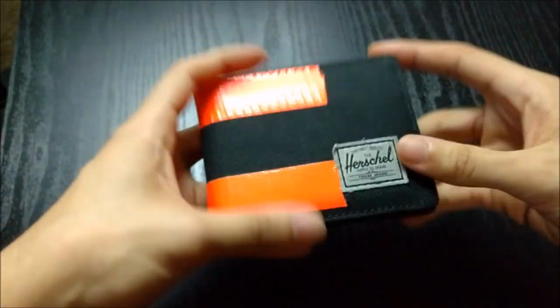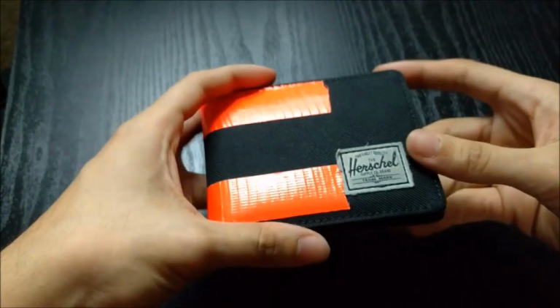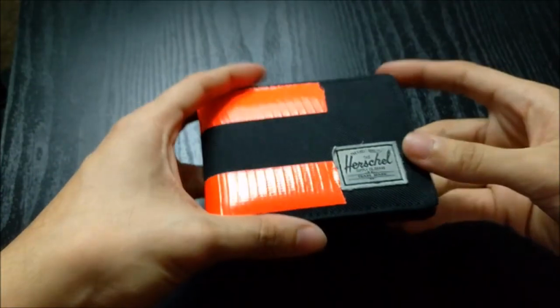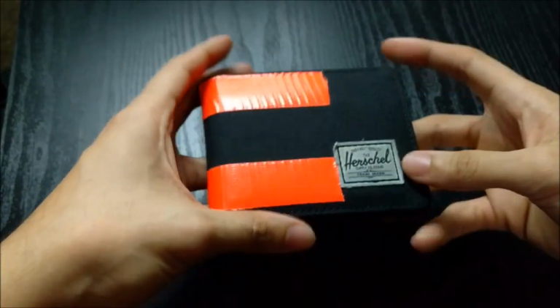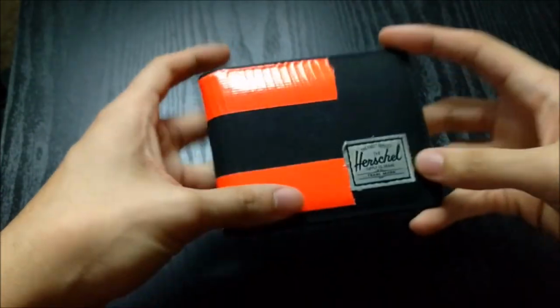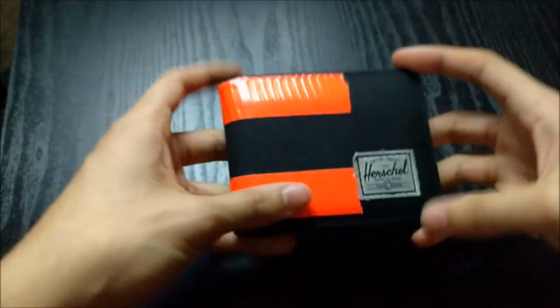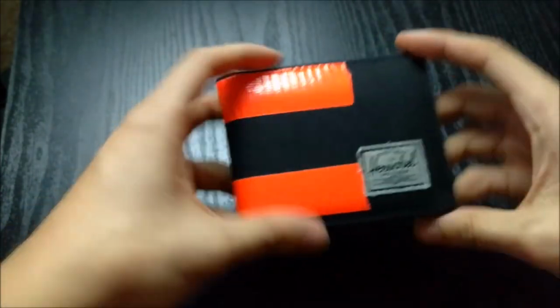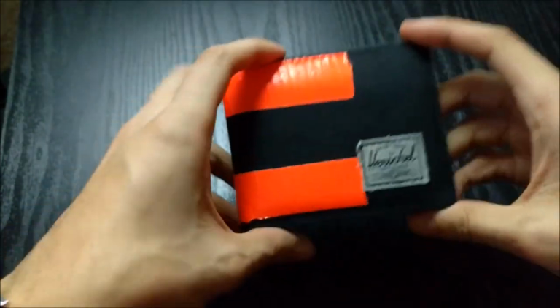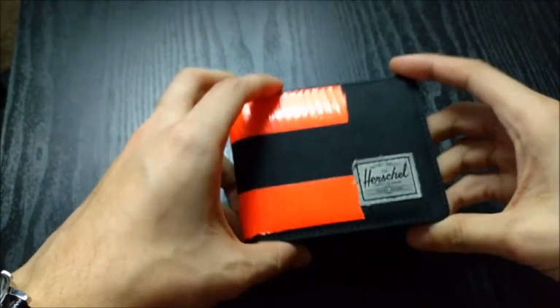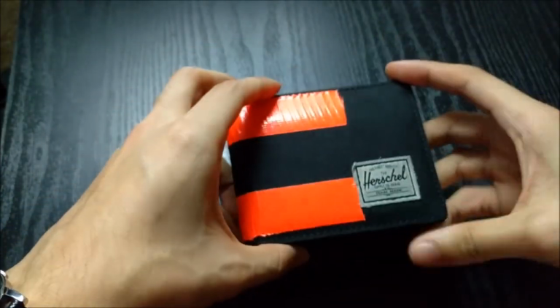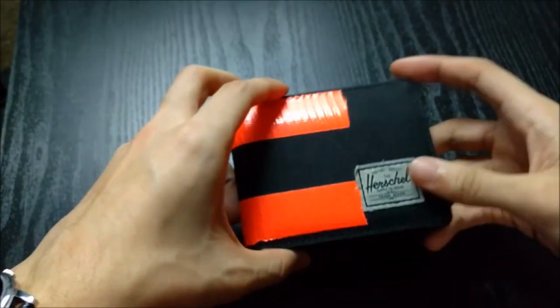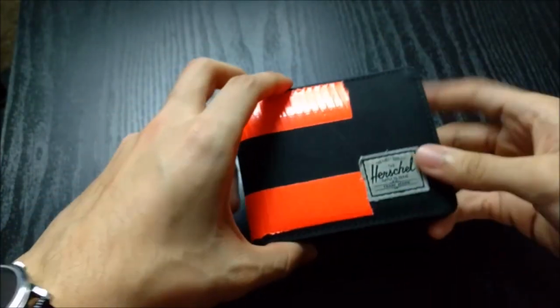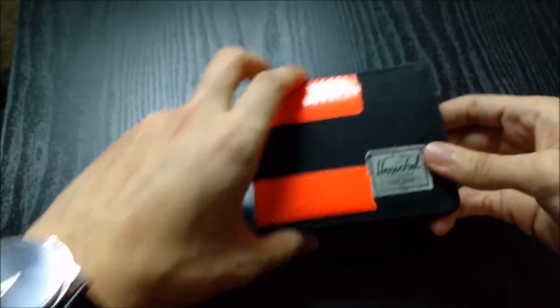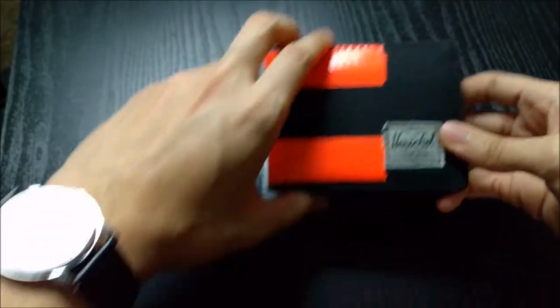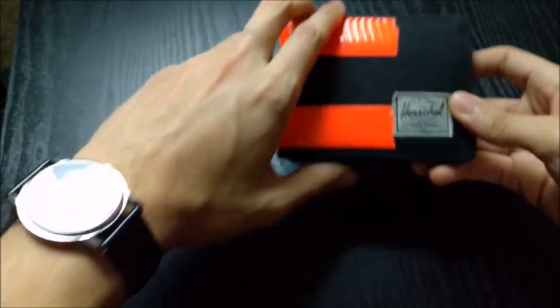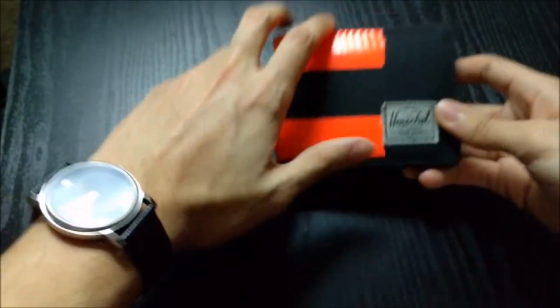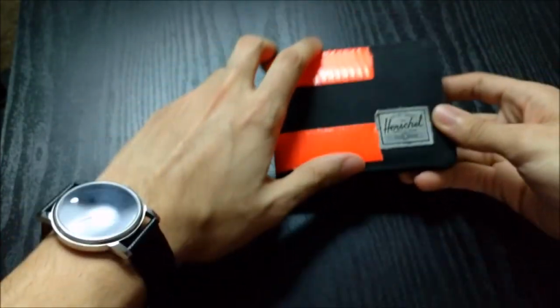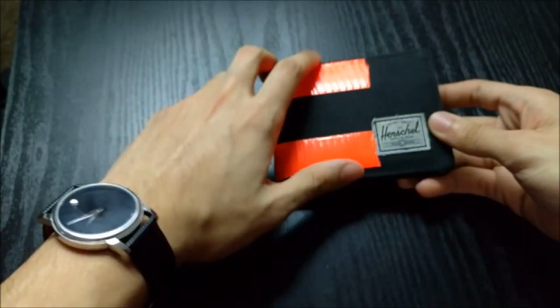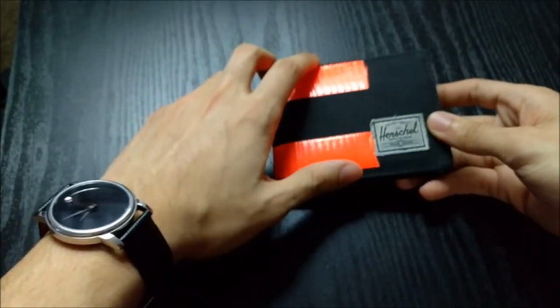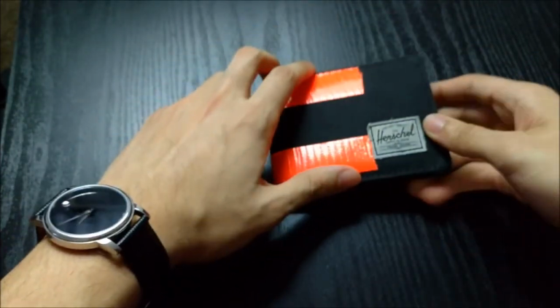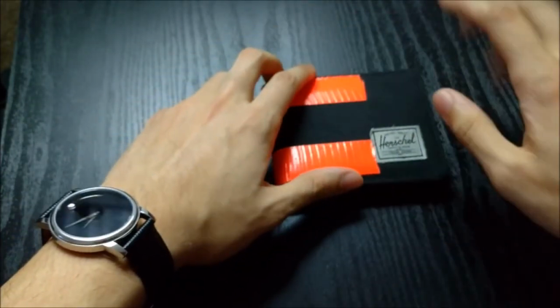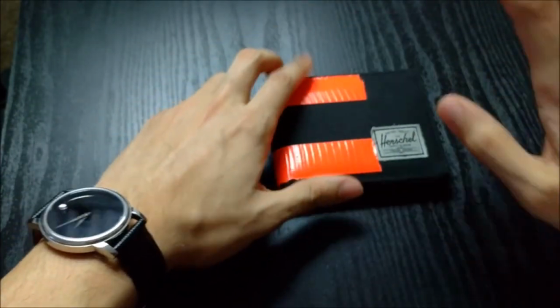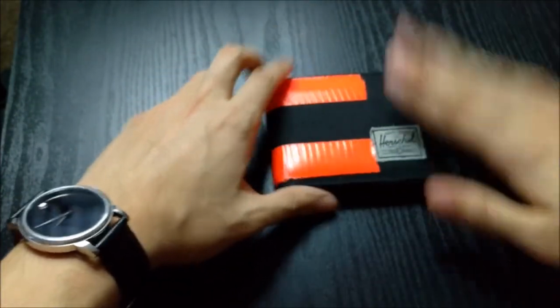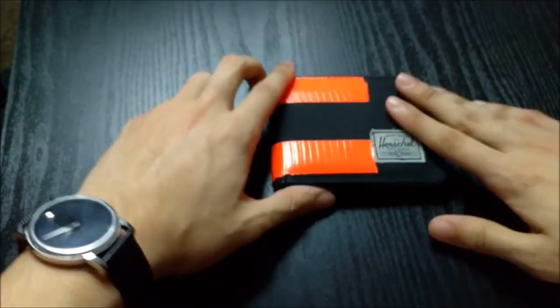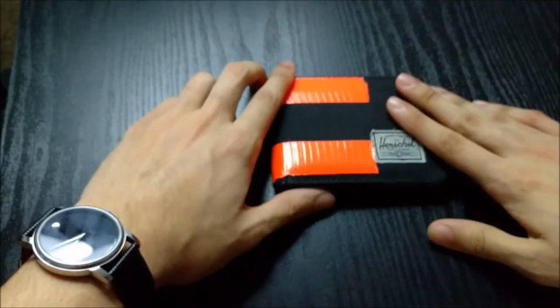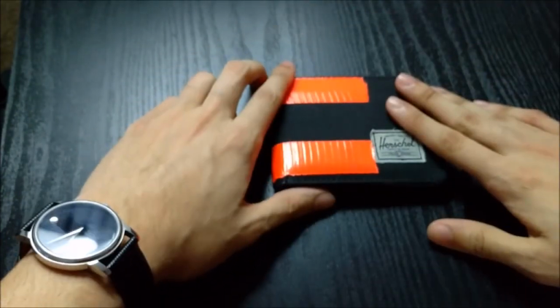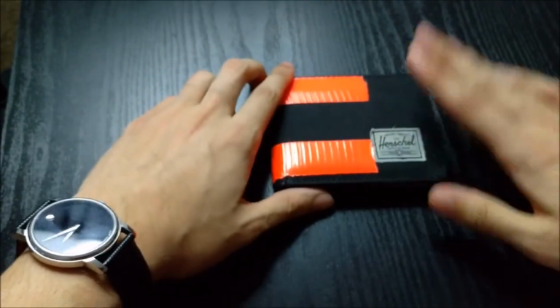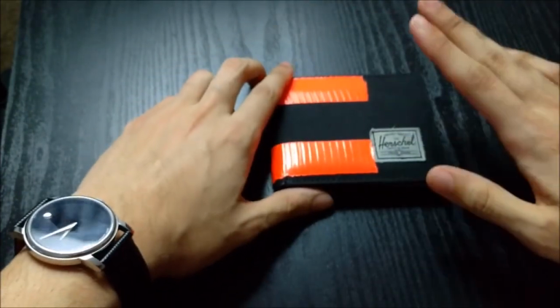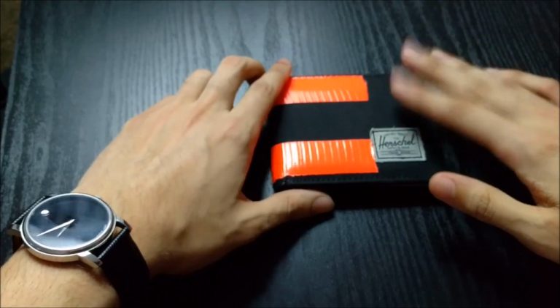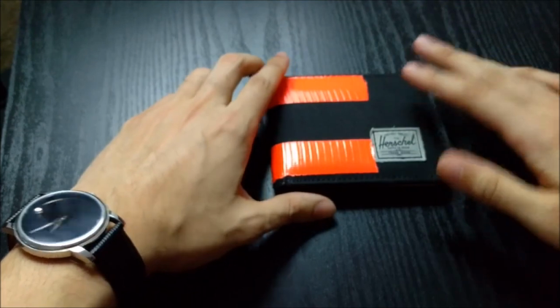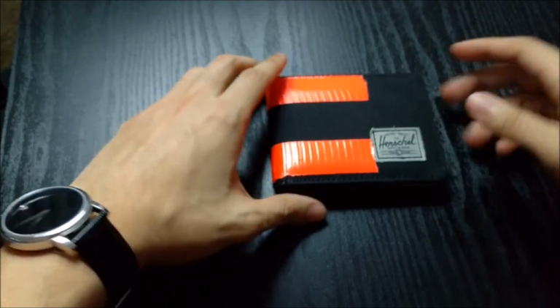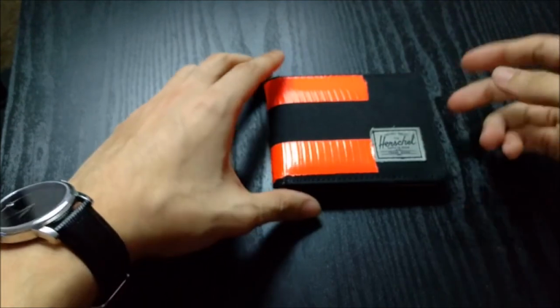Hey, what's up YouTube, Mike here, and in today's video we're going to be talking about wallets.